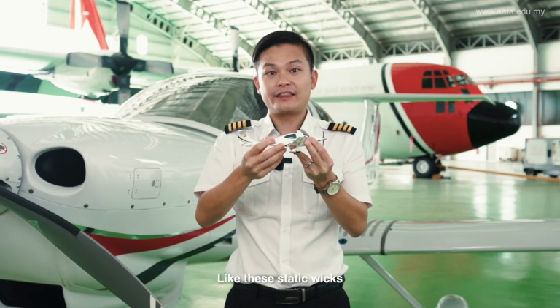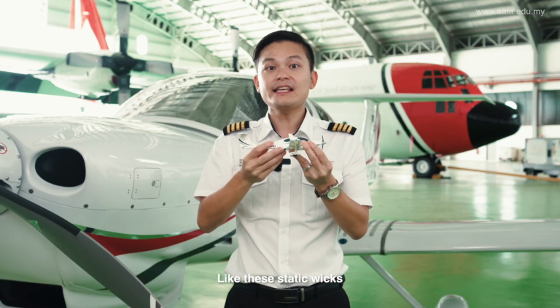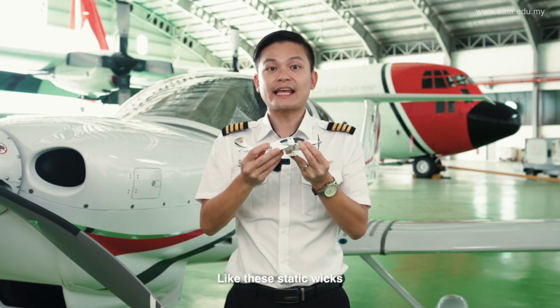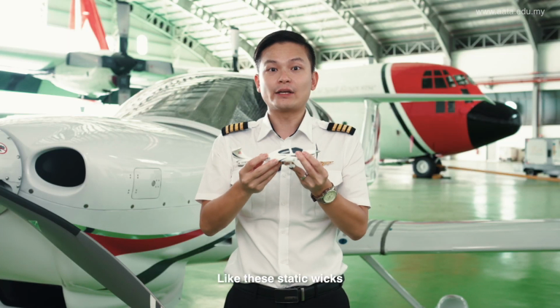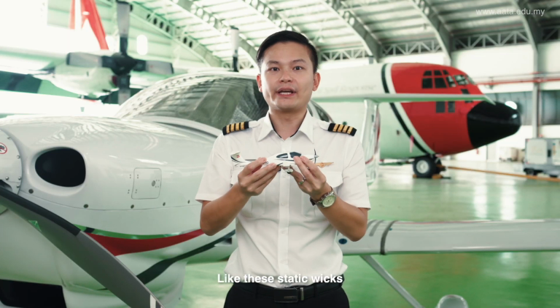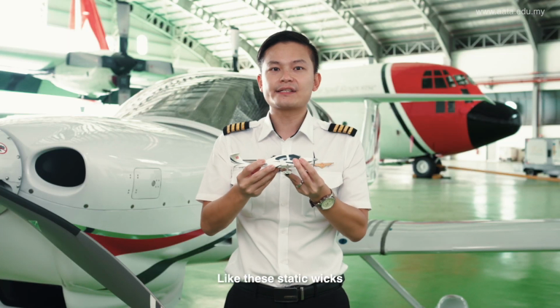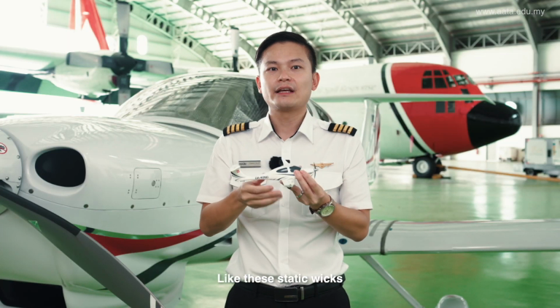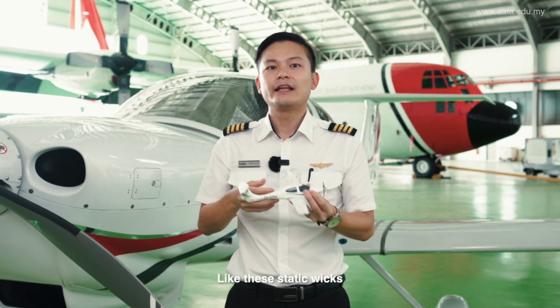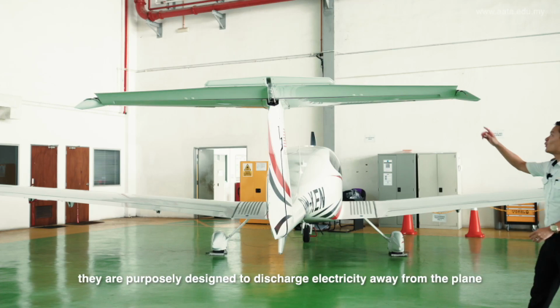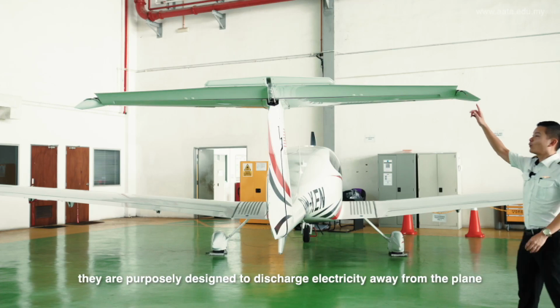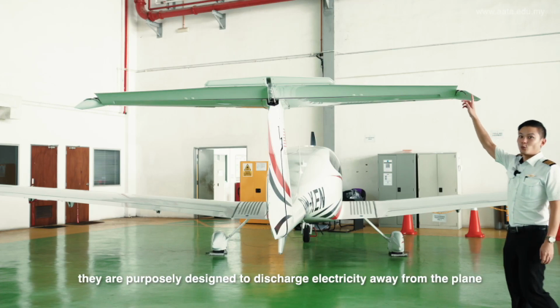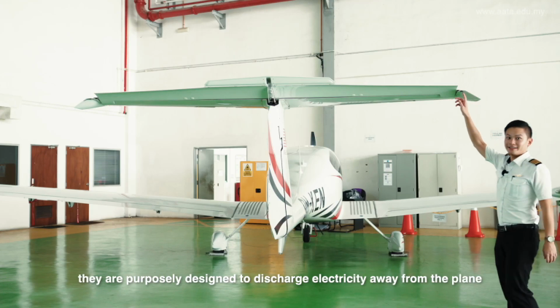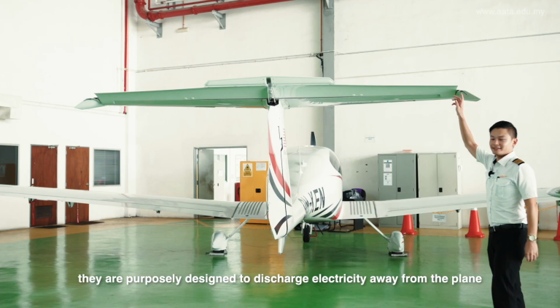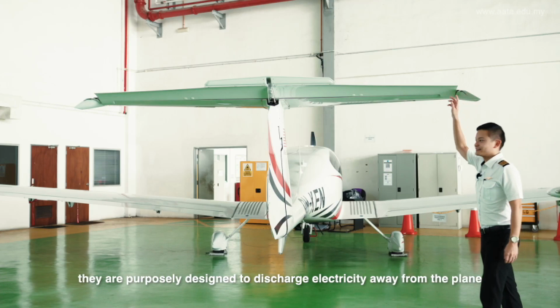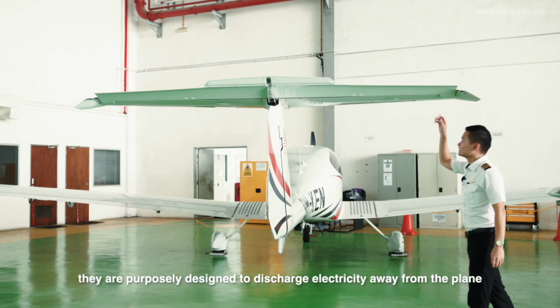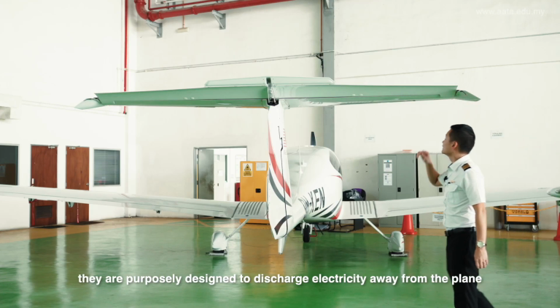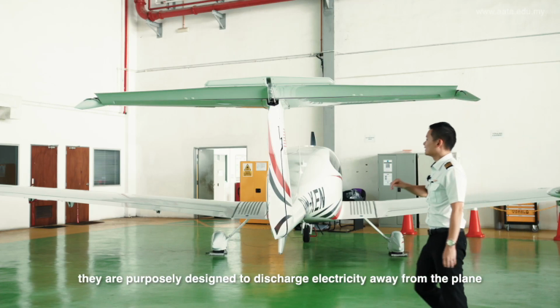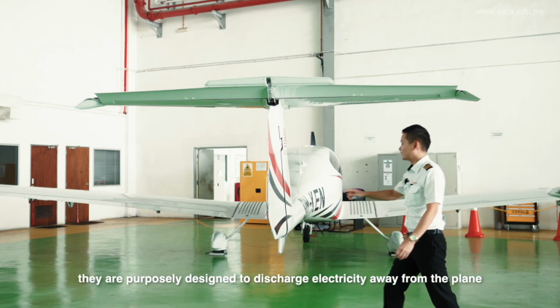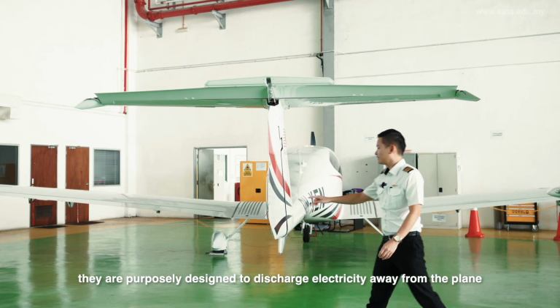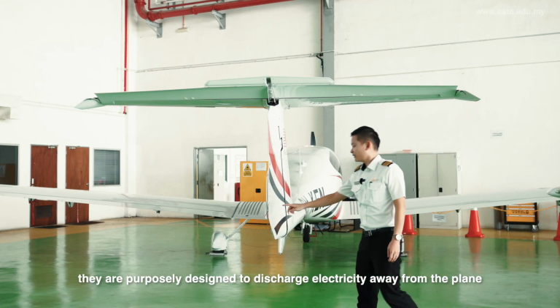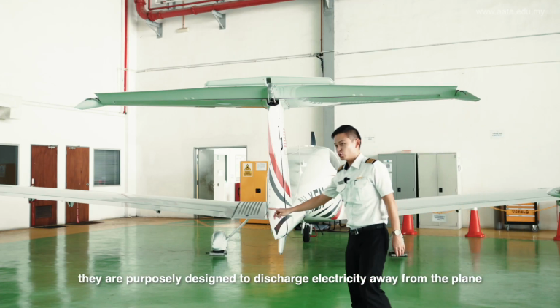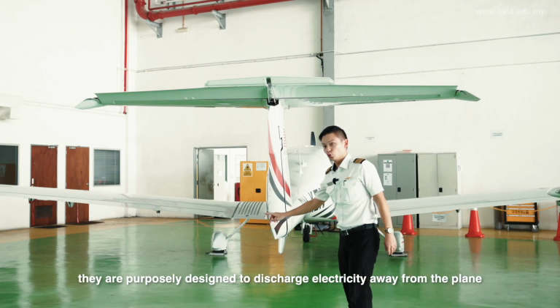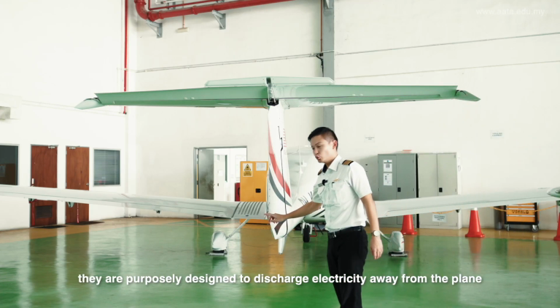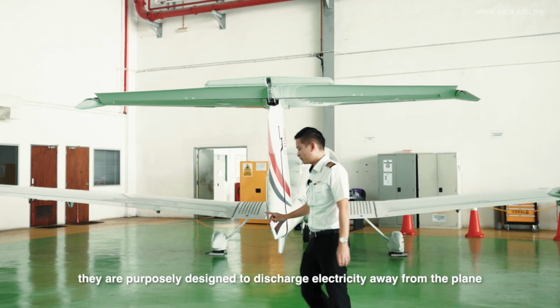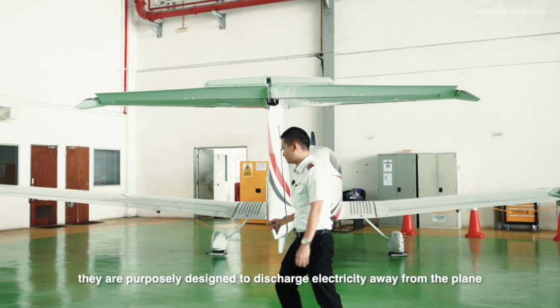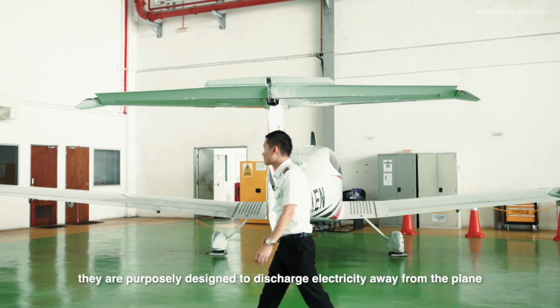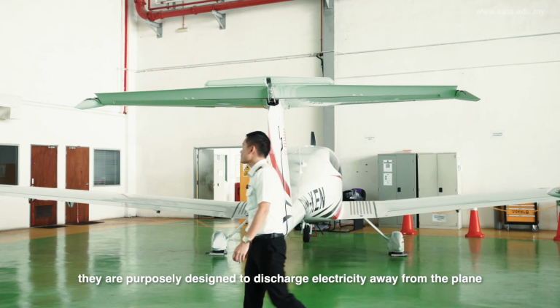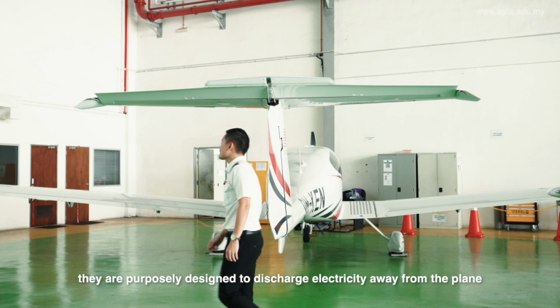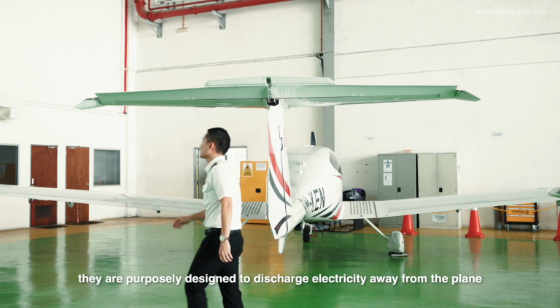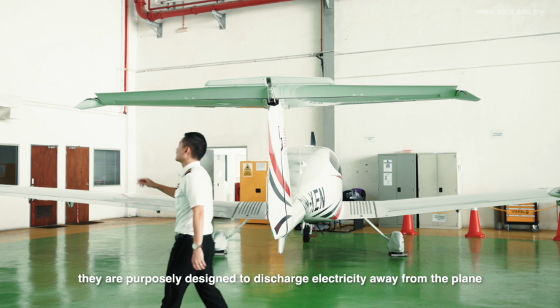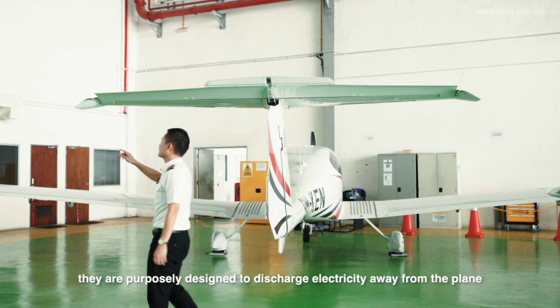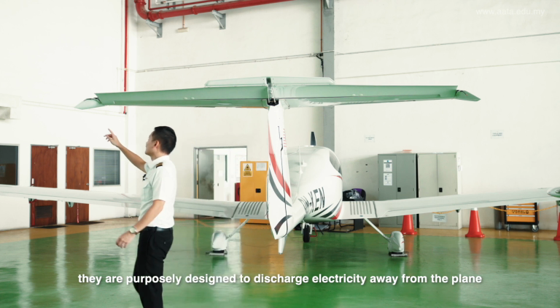Like these static wicks — they are purposely designed to discharge electricity away from the plane.